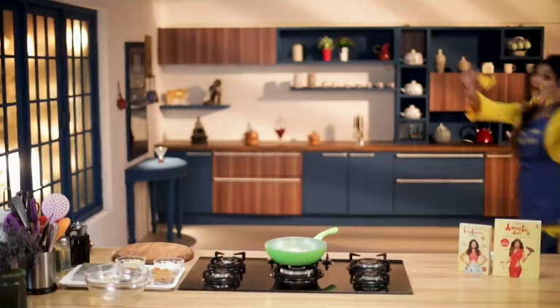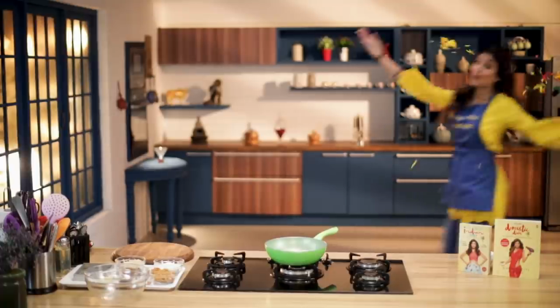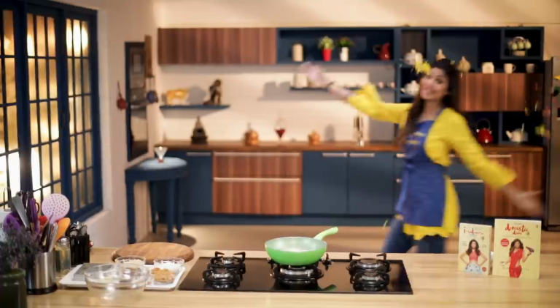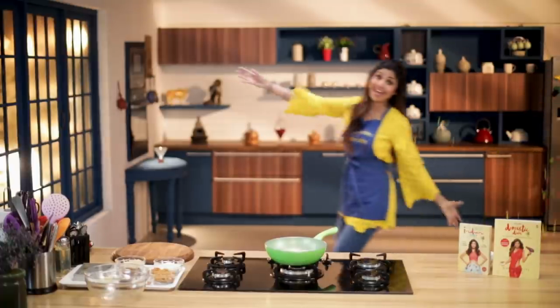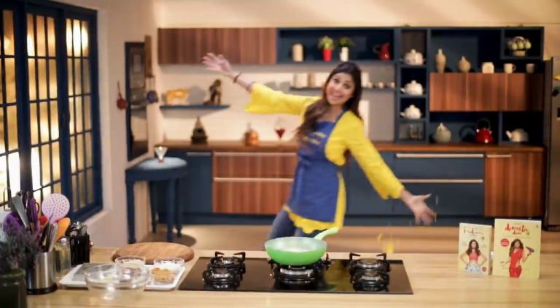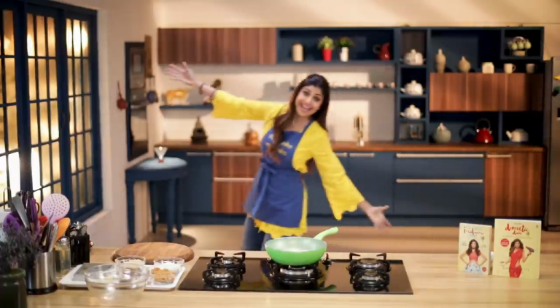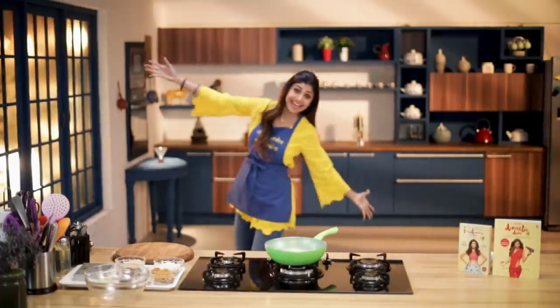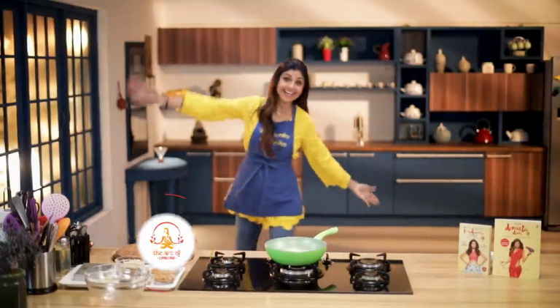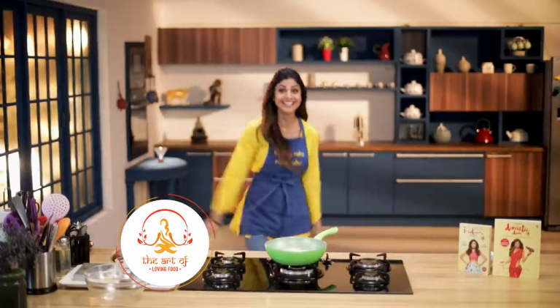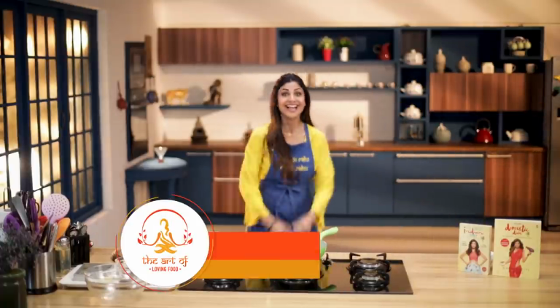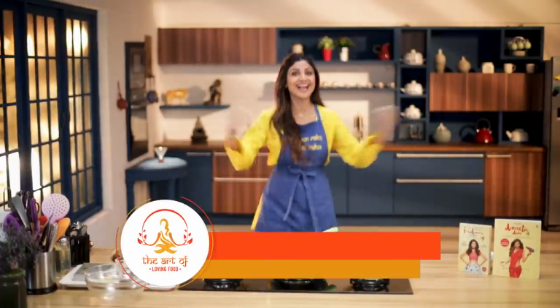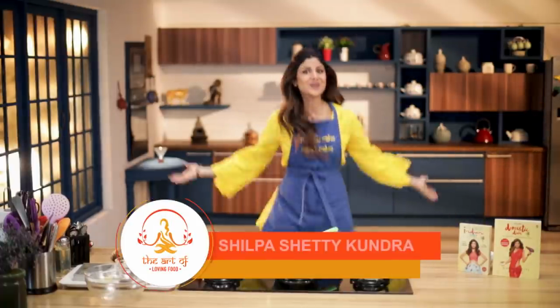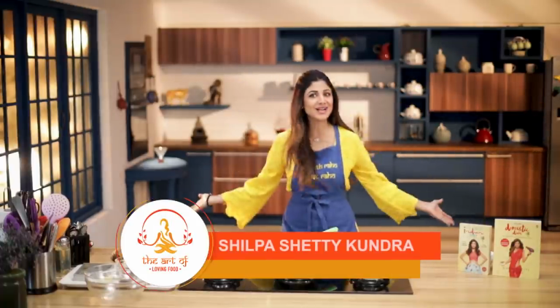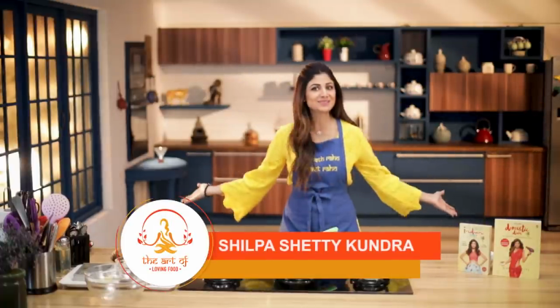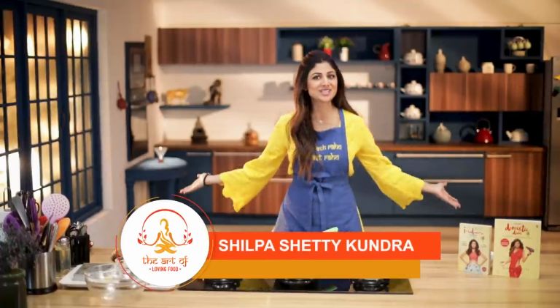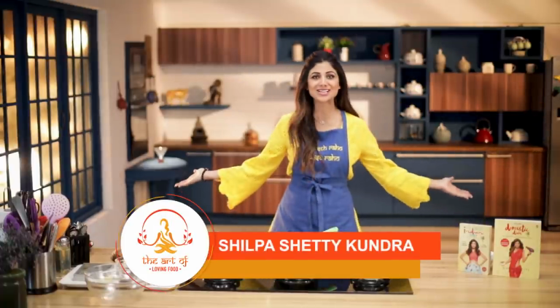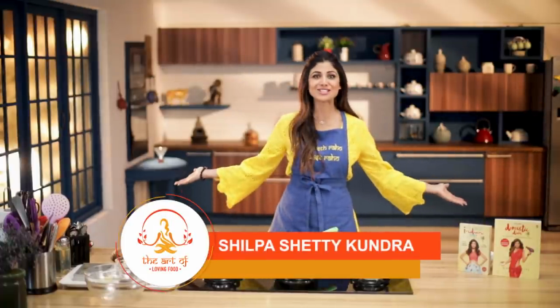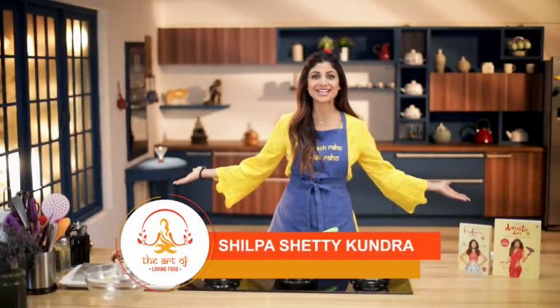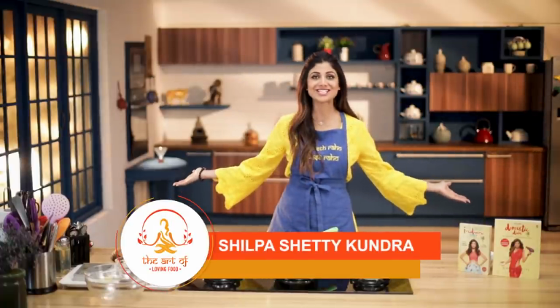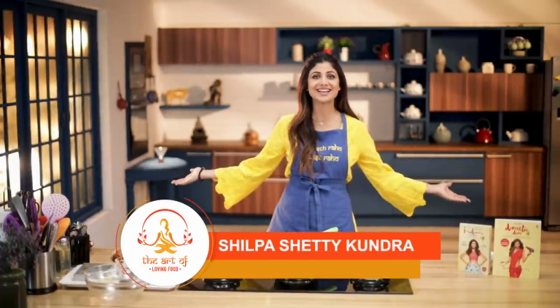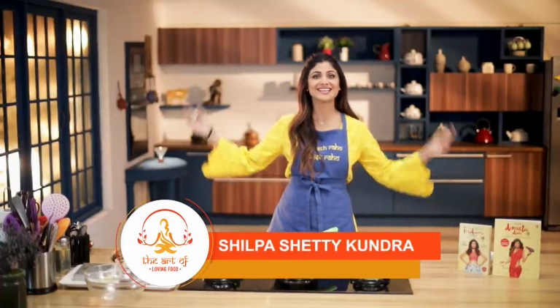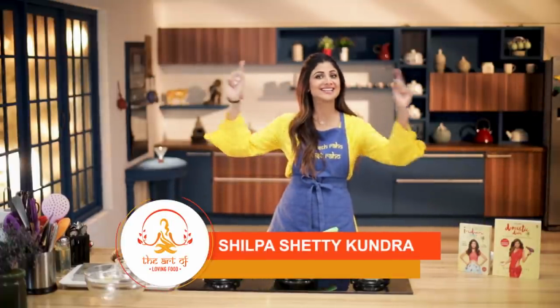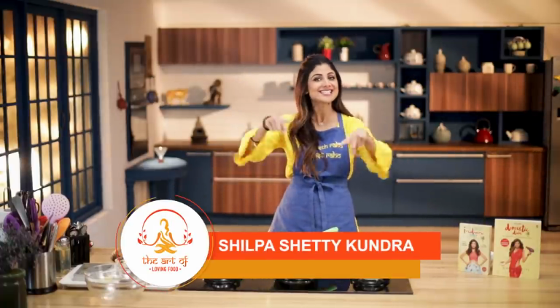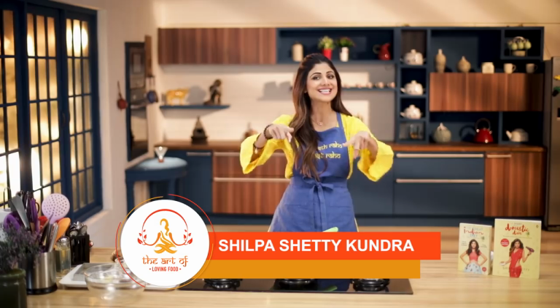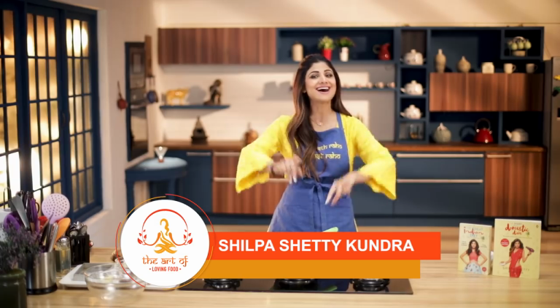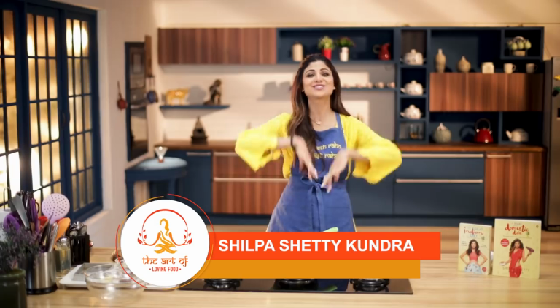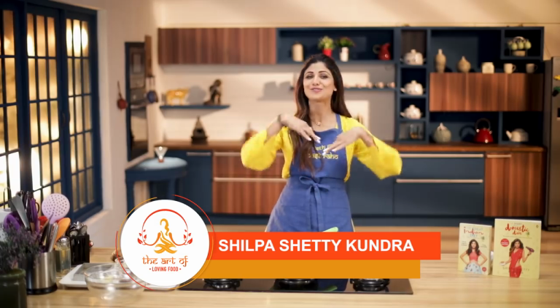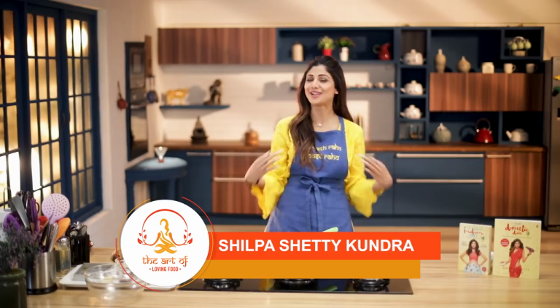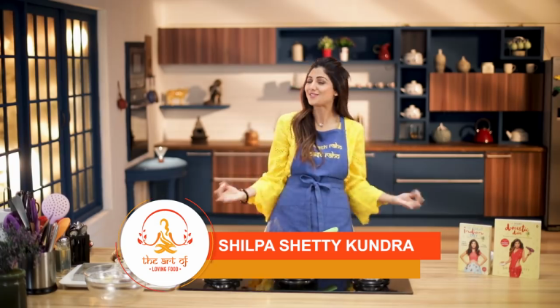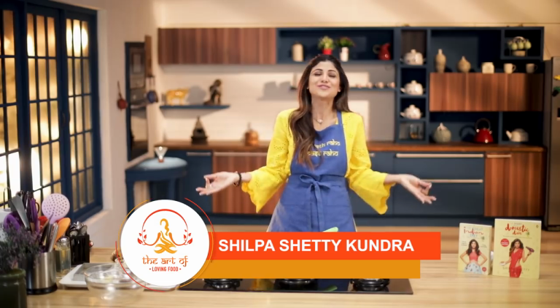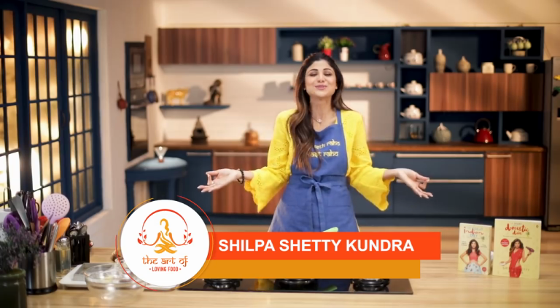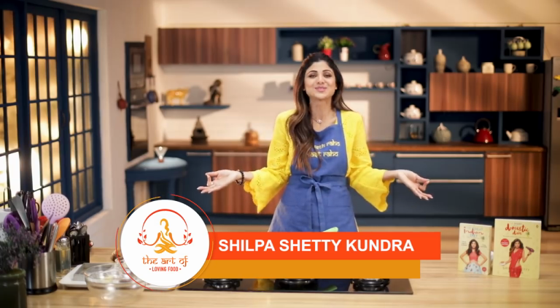Holi hai! Hello and welcome to the Shilpa Shadi channel and this is the Art of Loving Food.